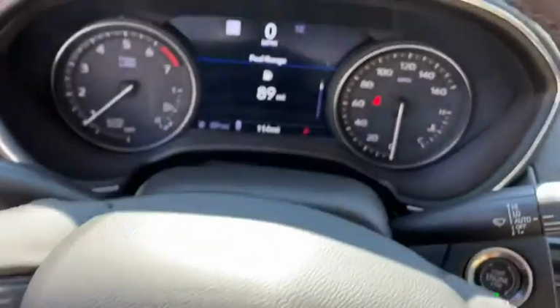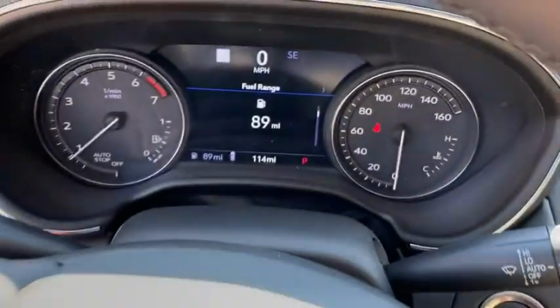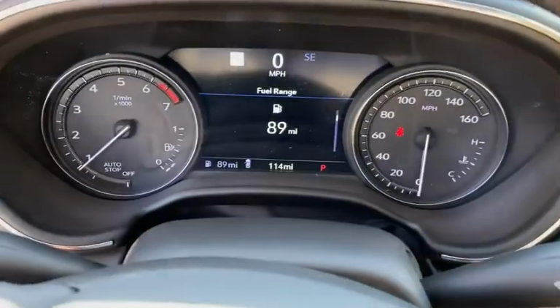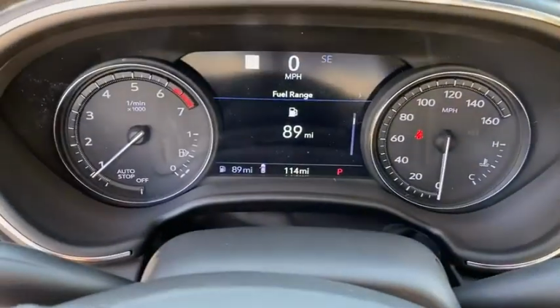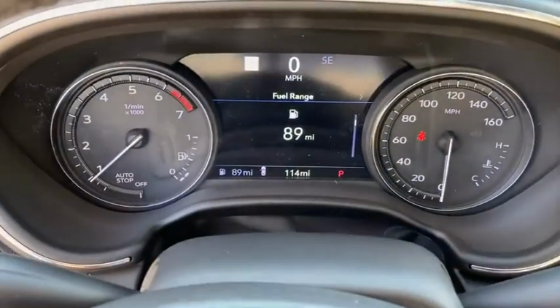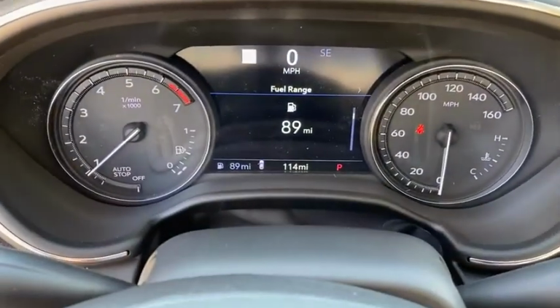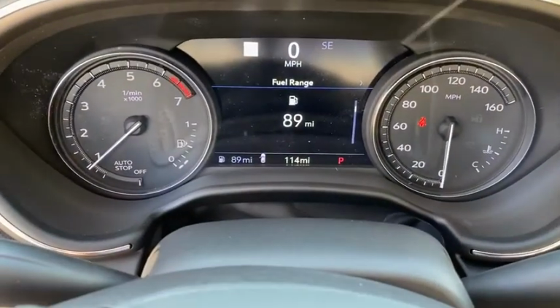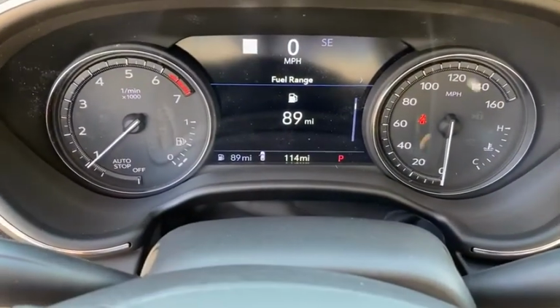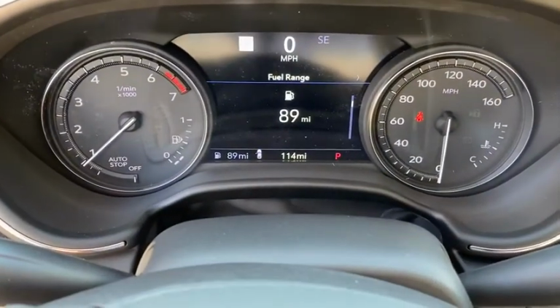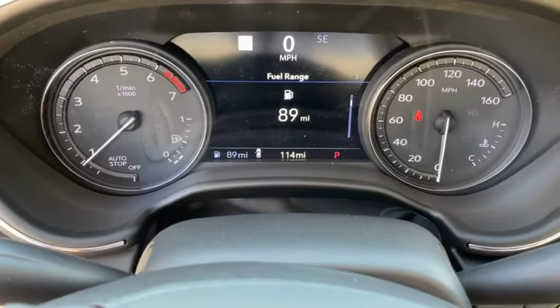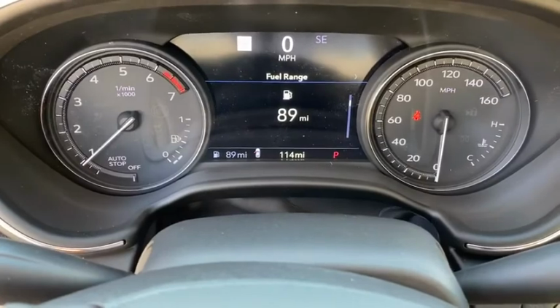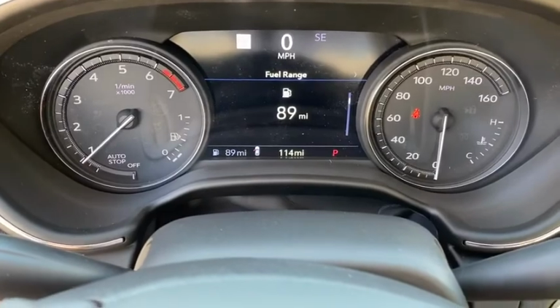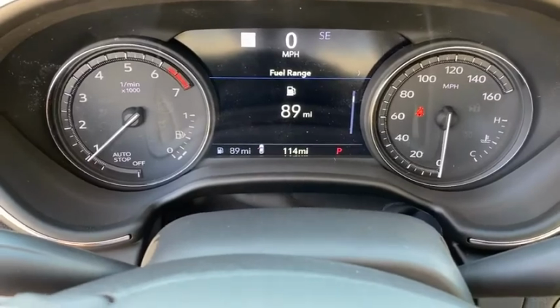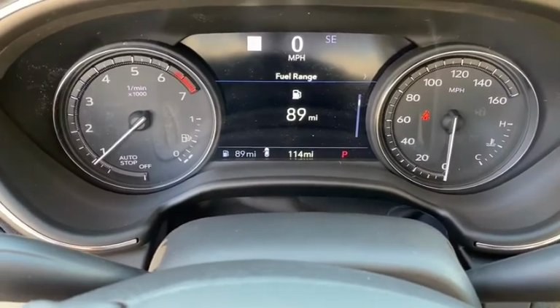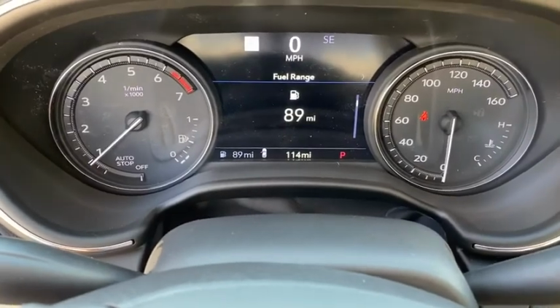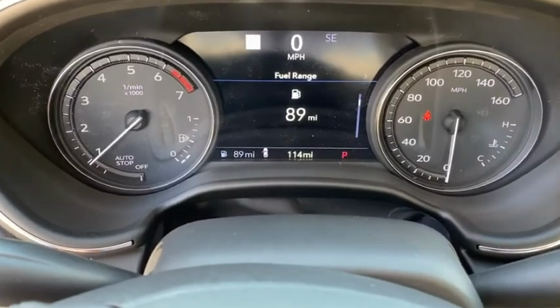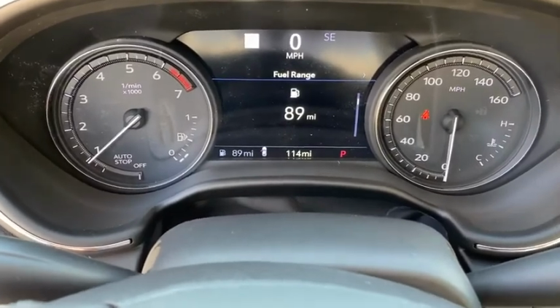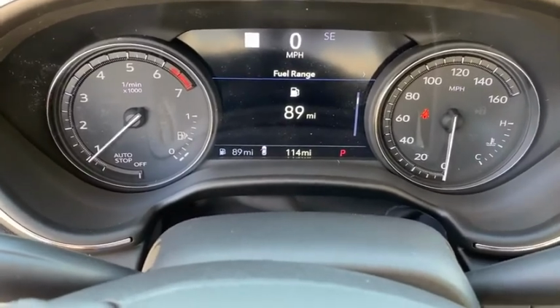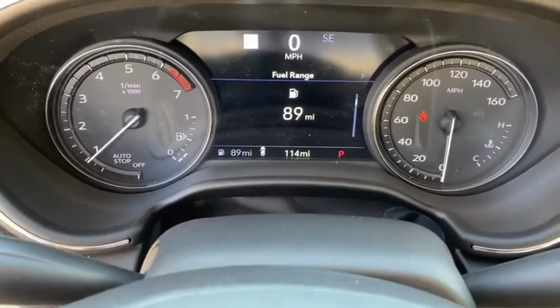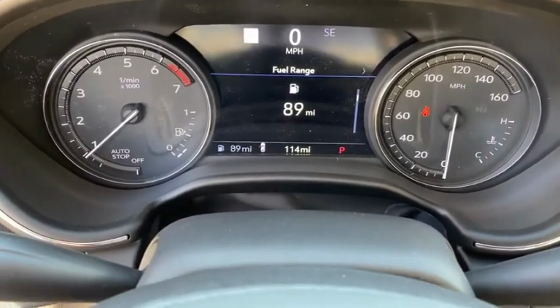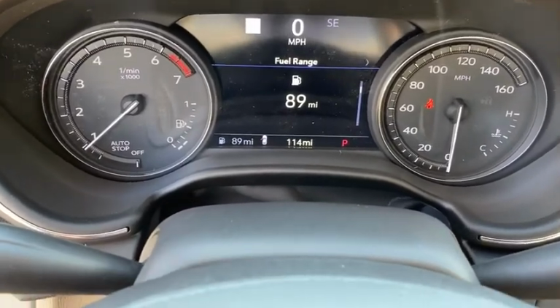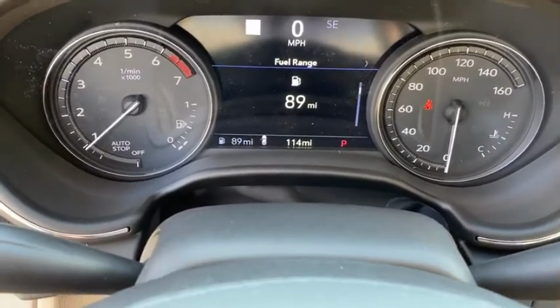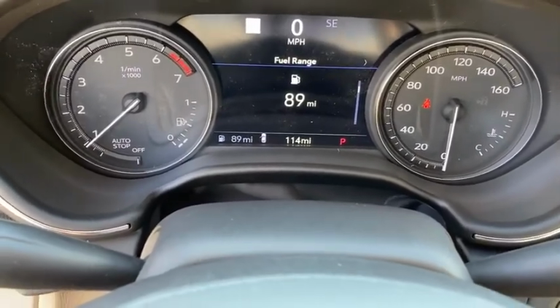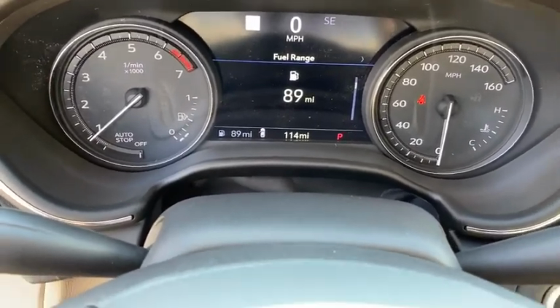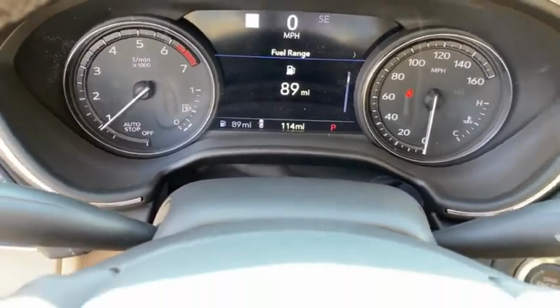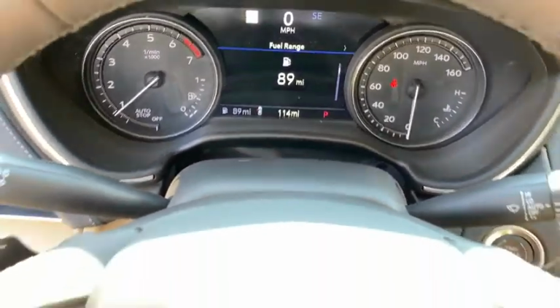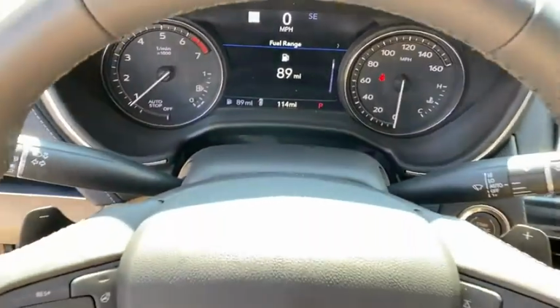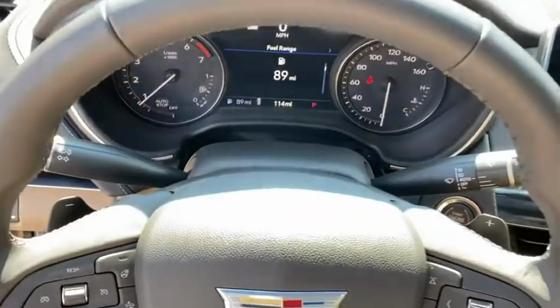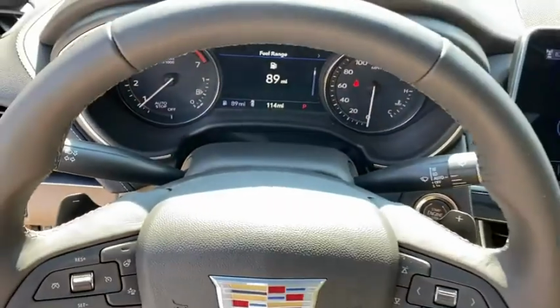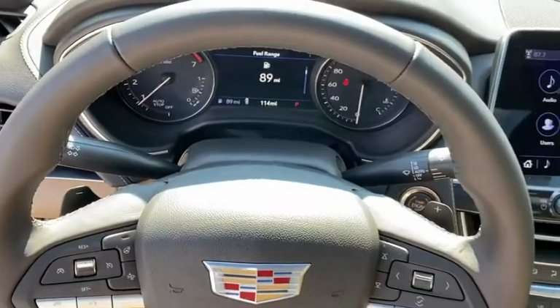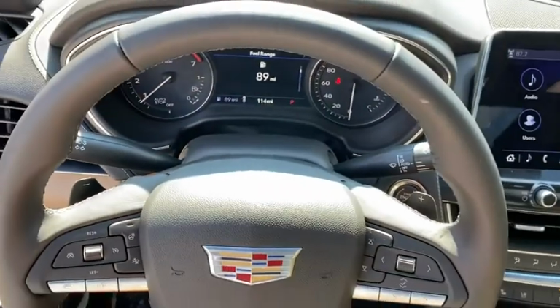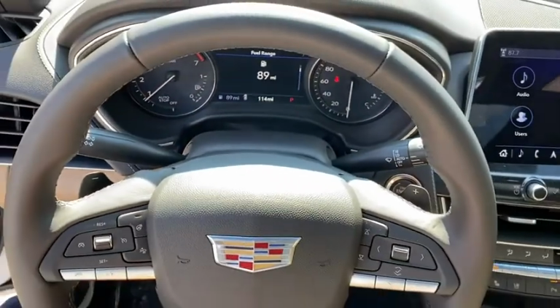Rear window defroster. Brake assist. Panic alarm. Tachometer. Remote keyless entry.